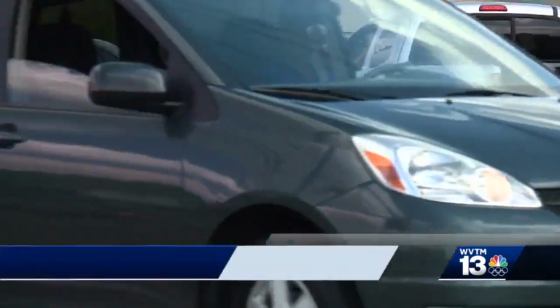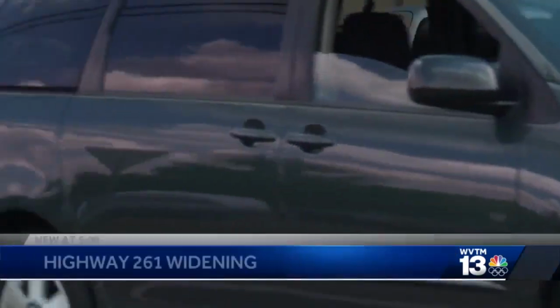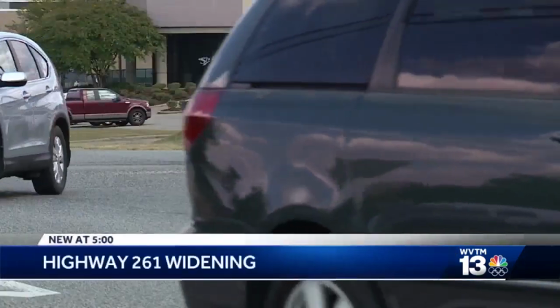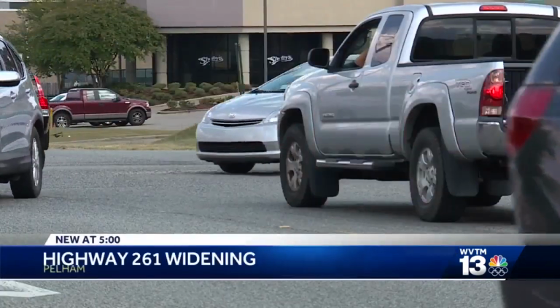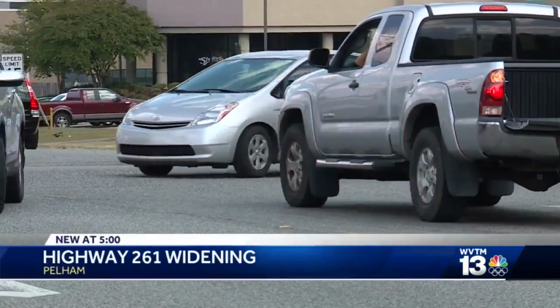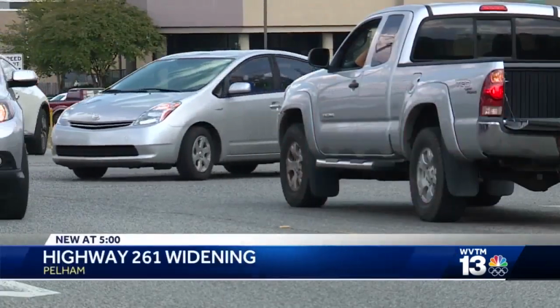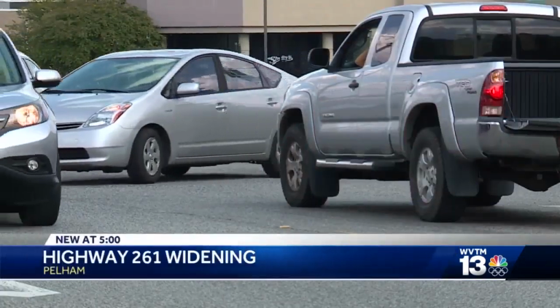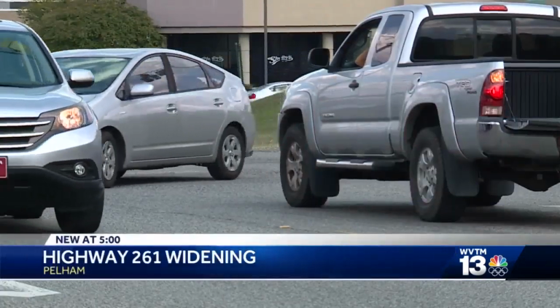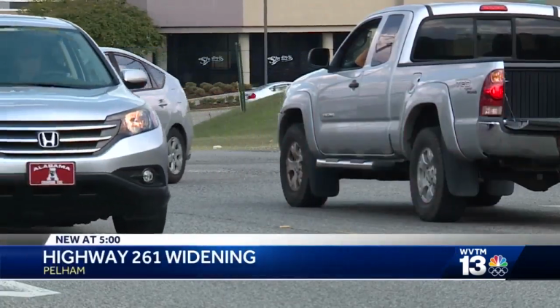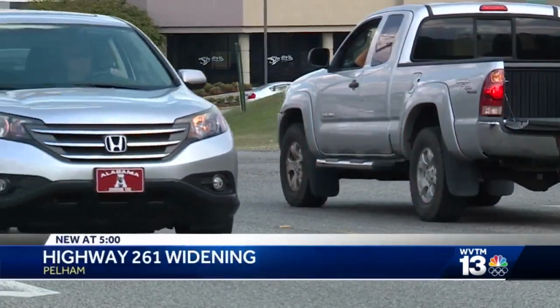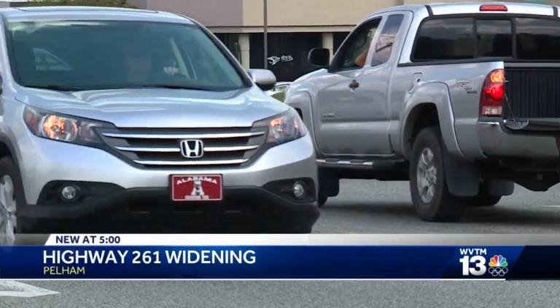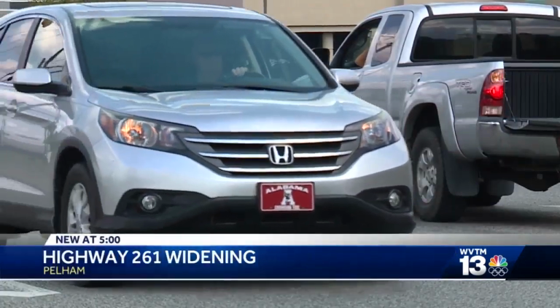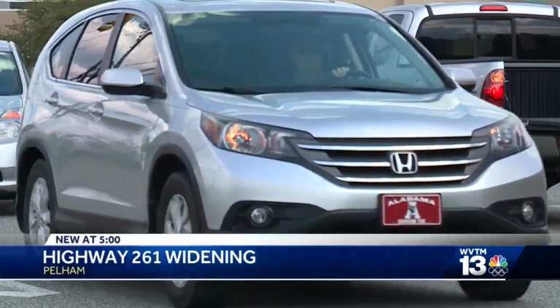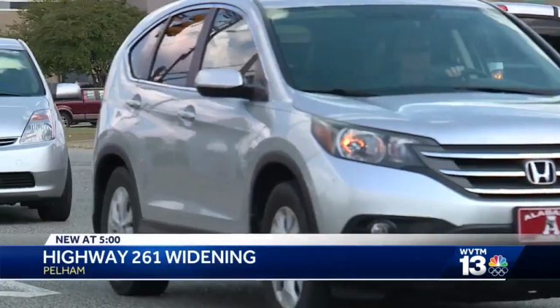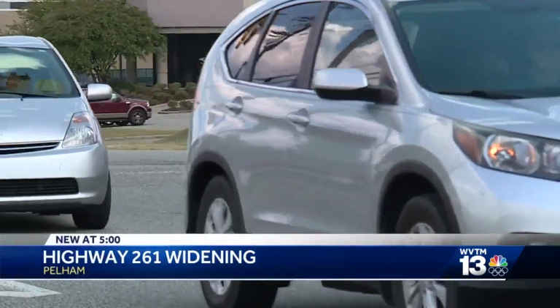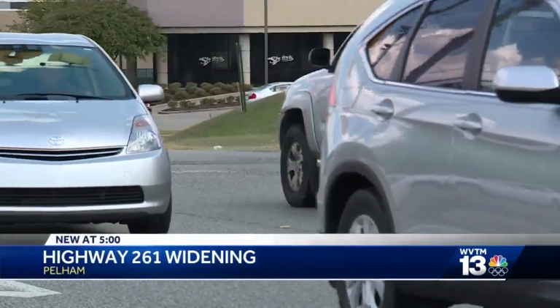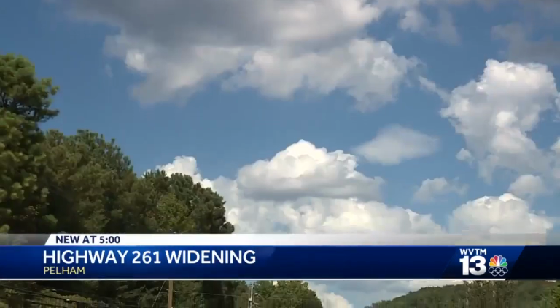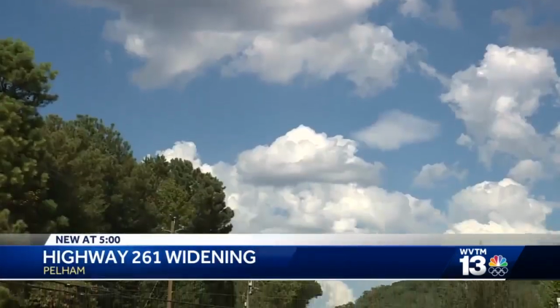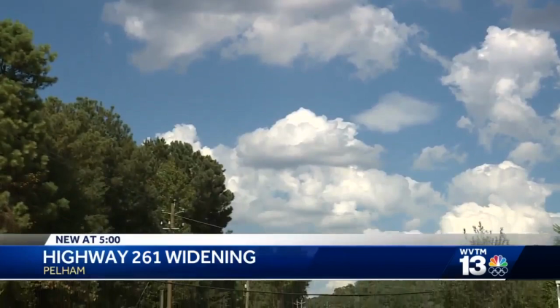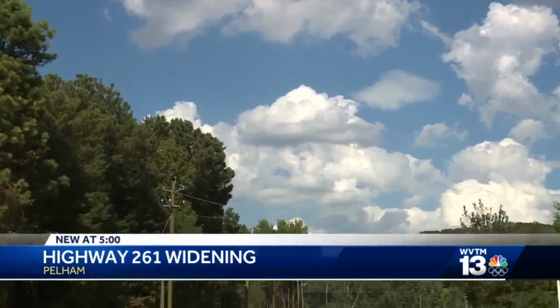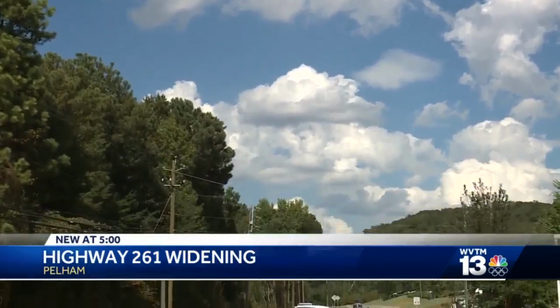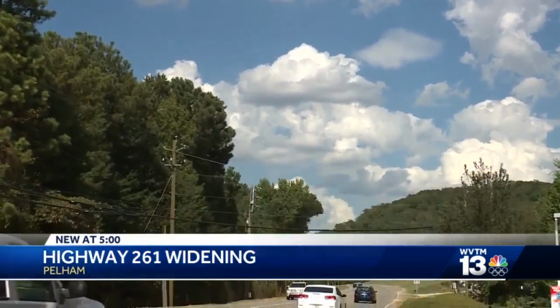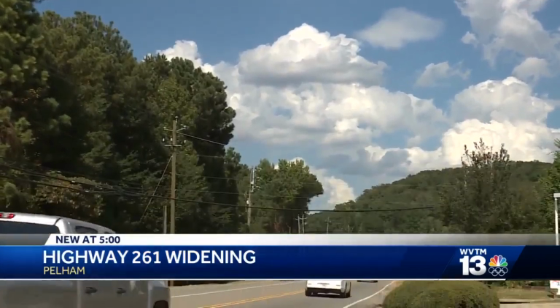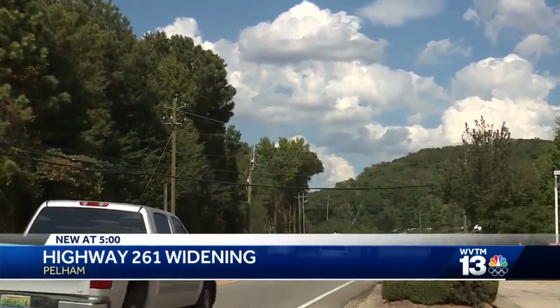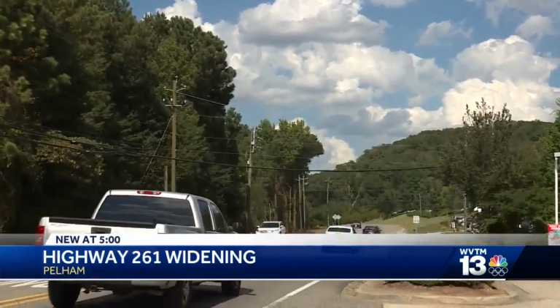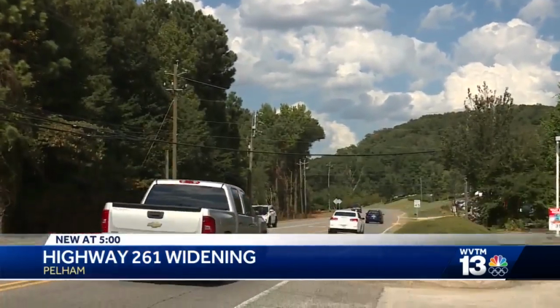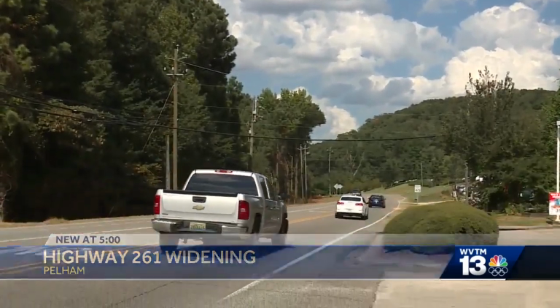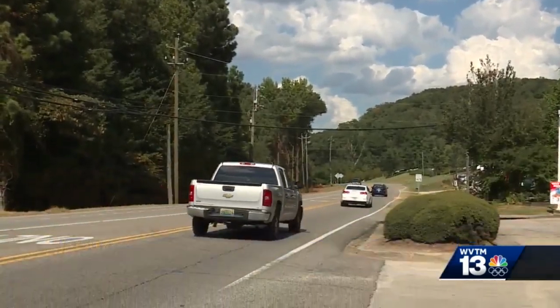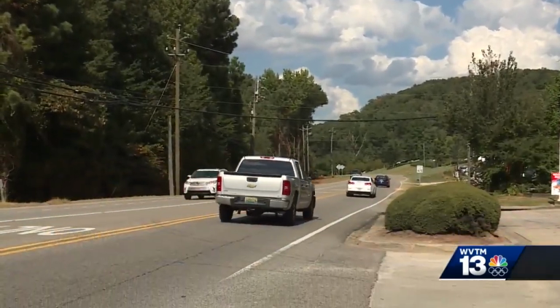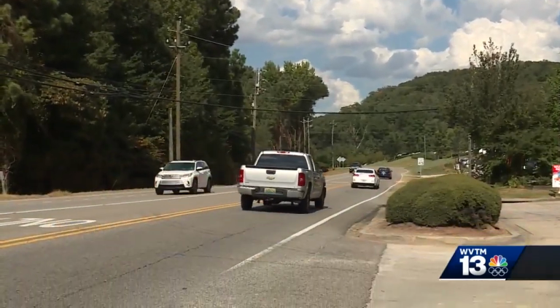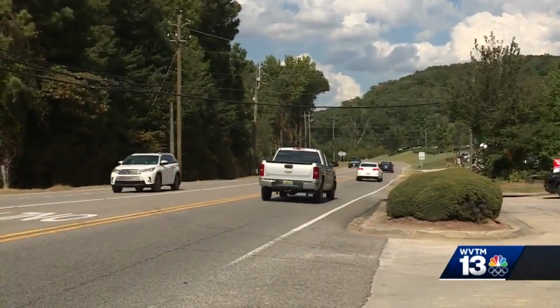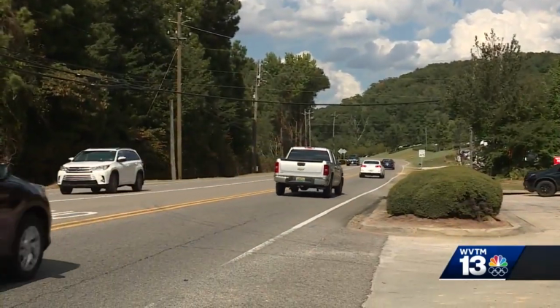"I'm not going there if it's five o'clock." Those are the first words anyone will say about Helena Road, according to Pelham City Council President Rick Haynes.